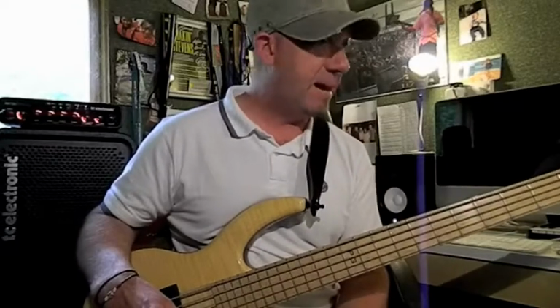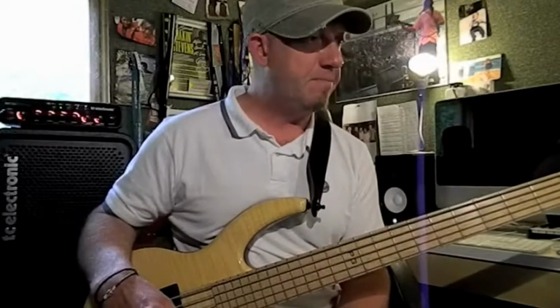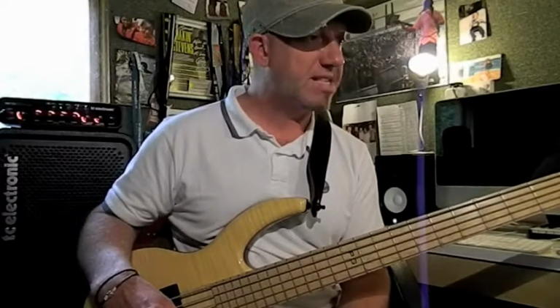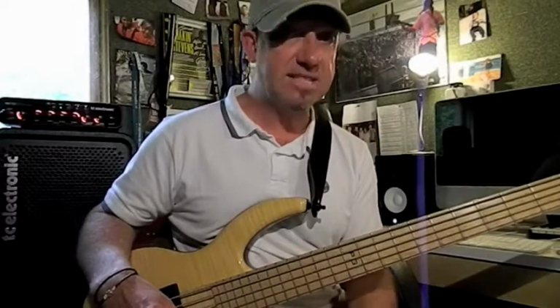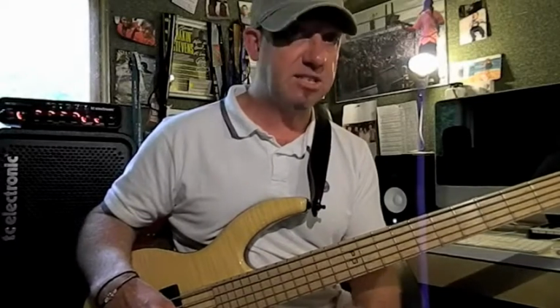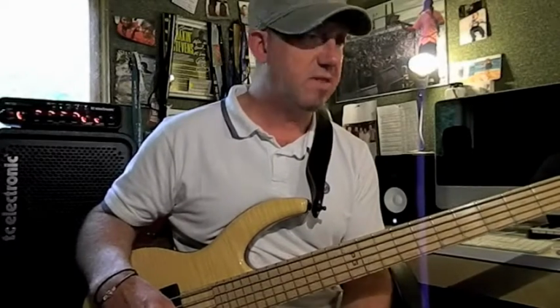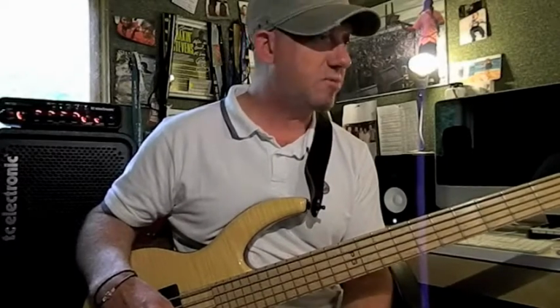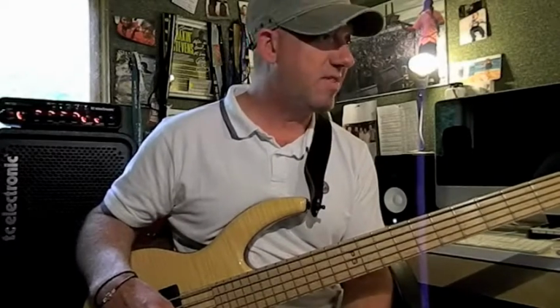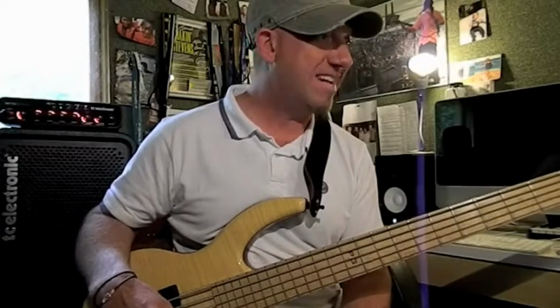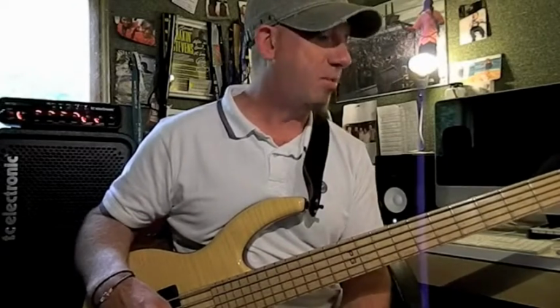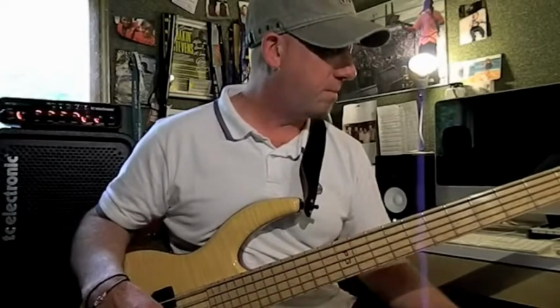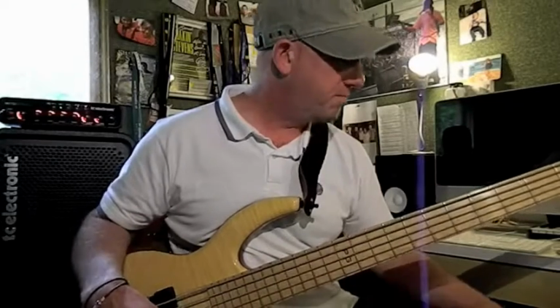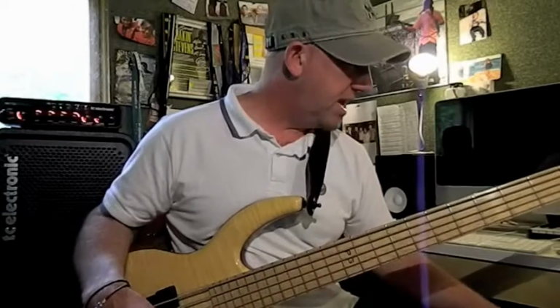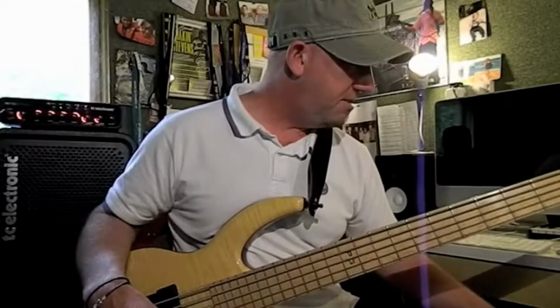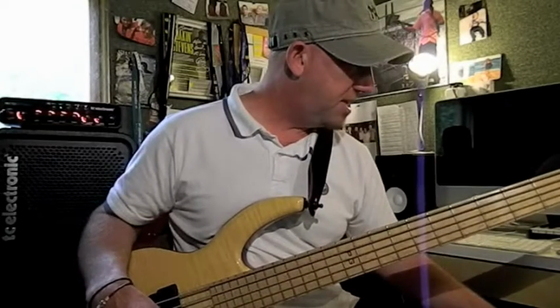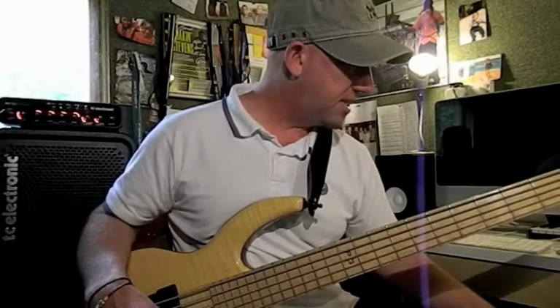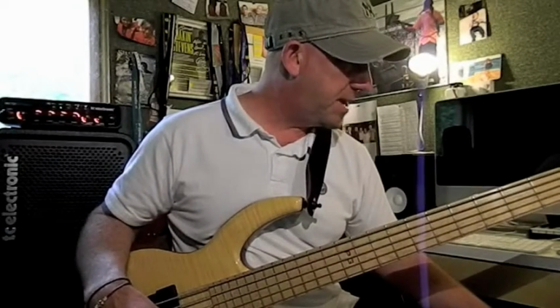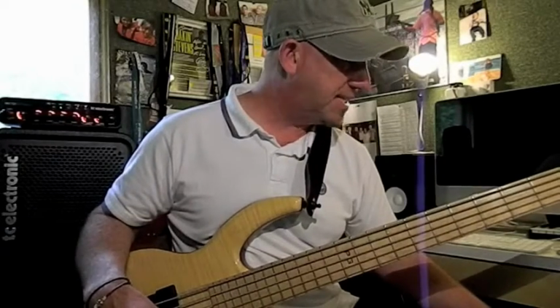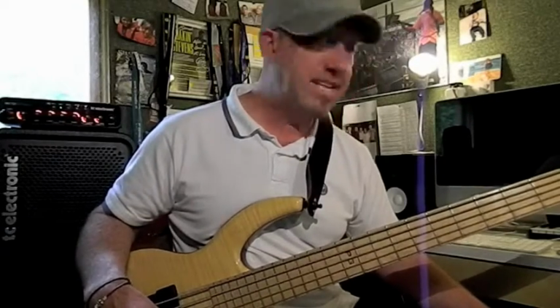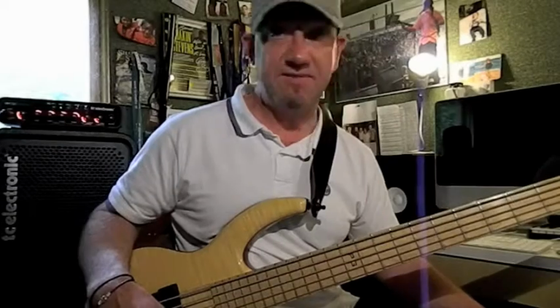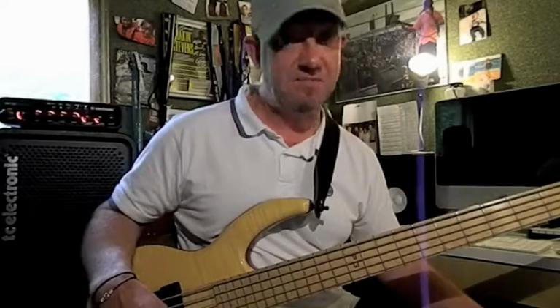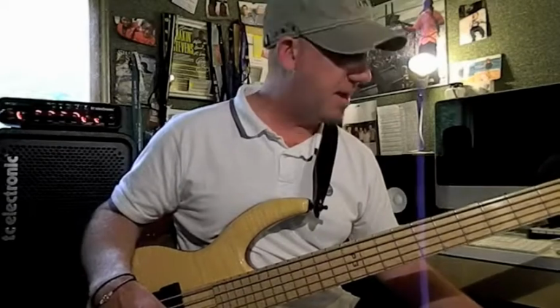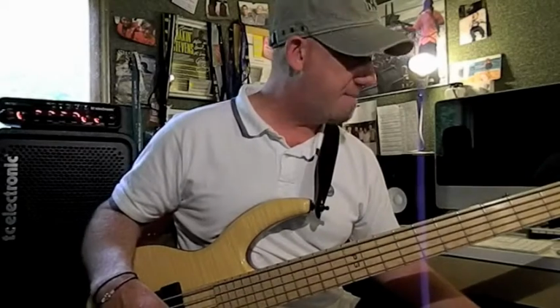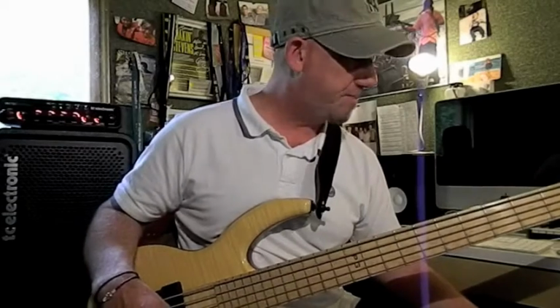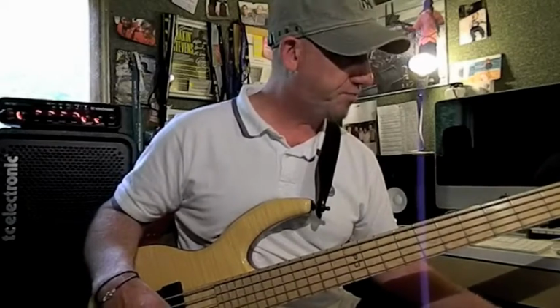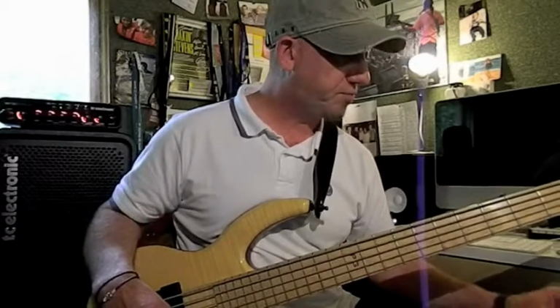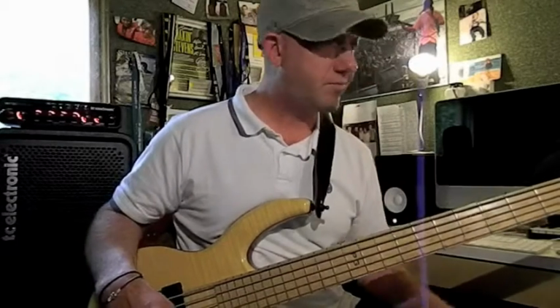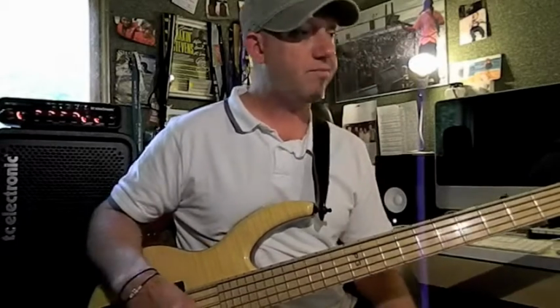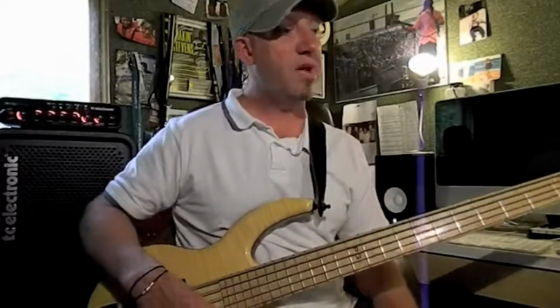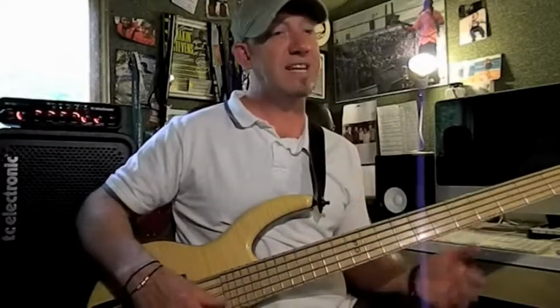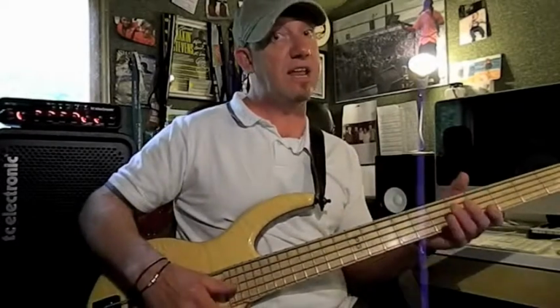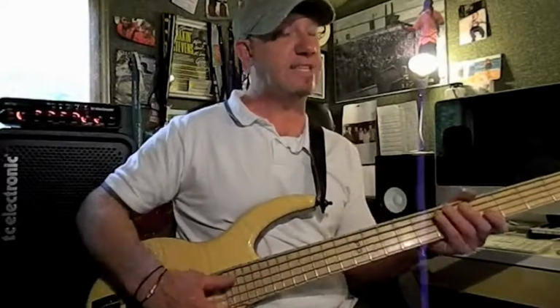Let's get started with example one. Here is a beat at 85 BPM. Sounds like this.